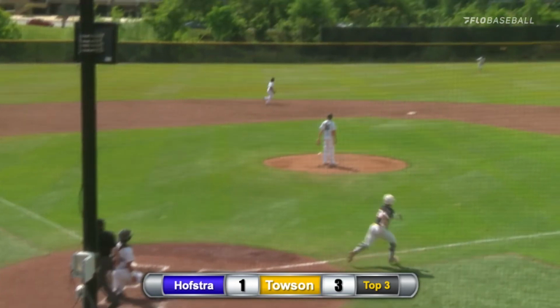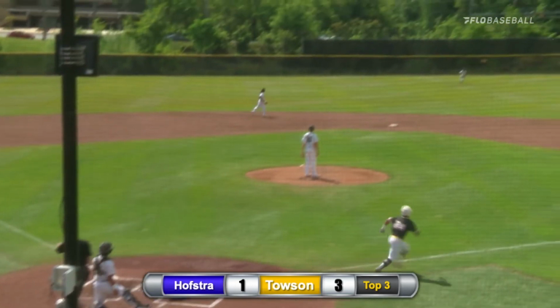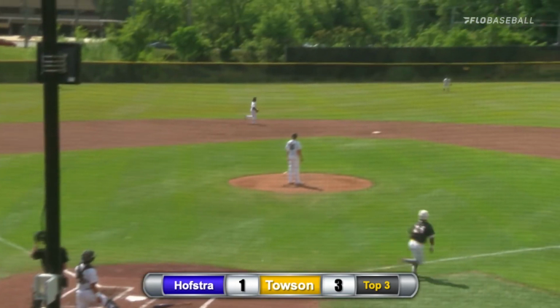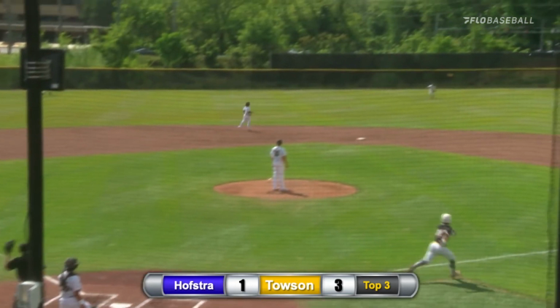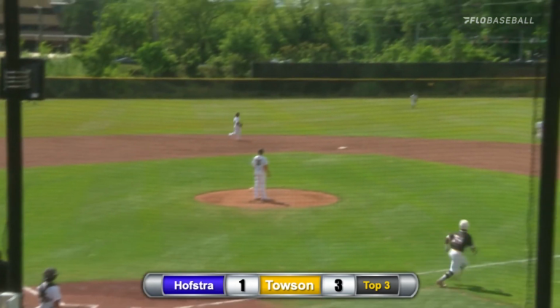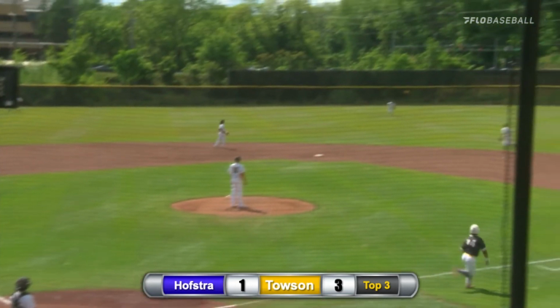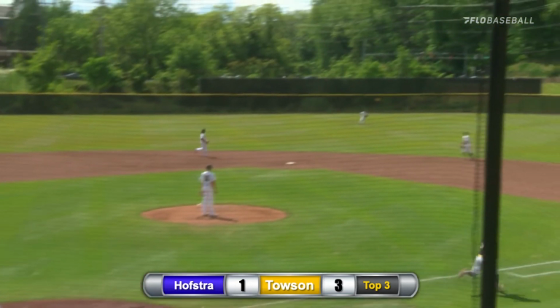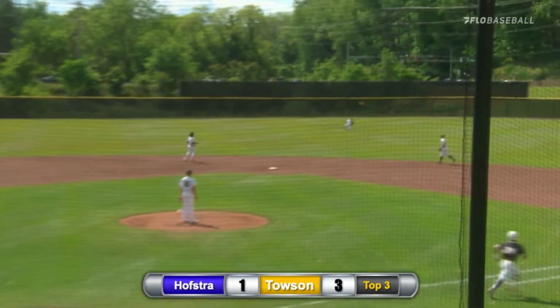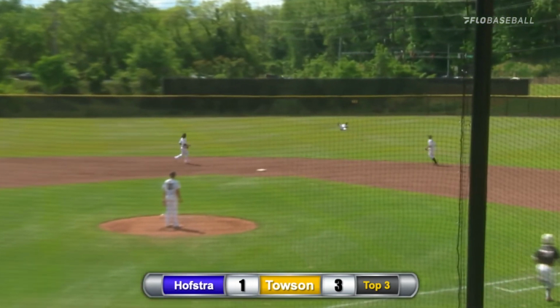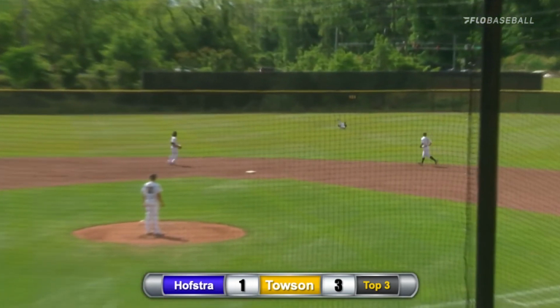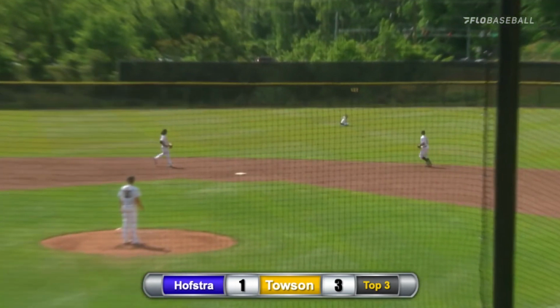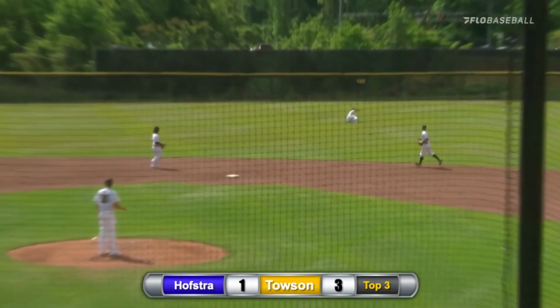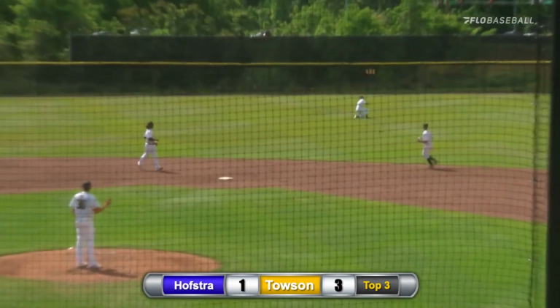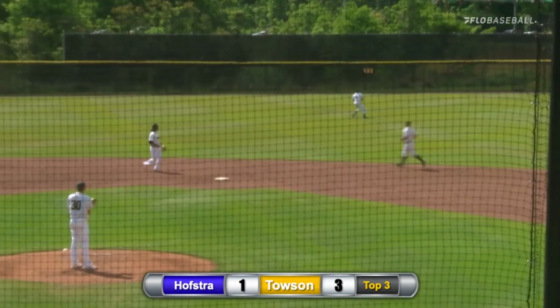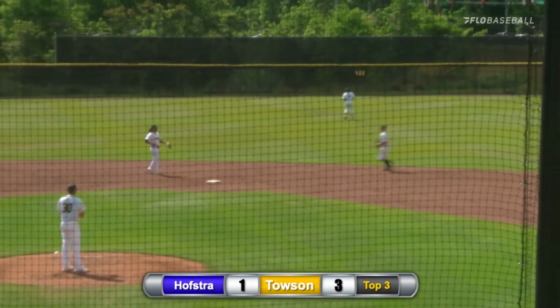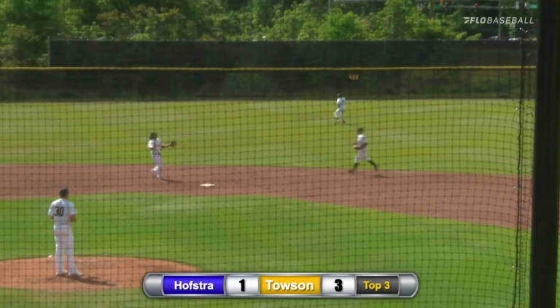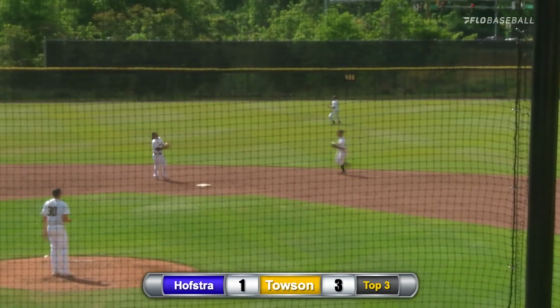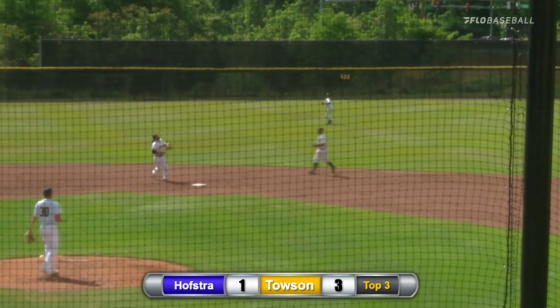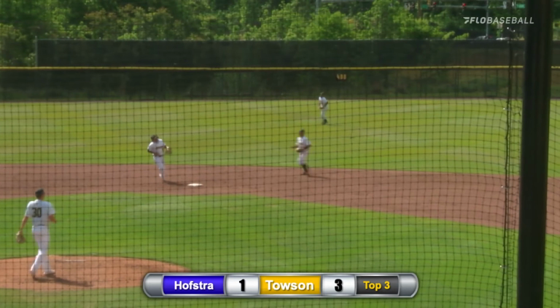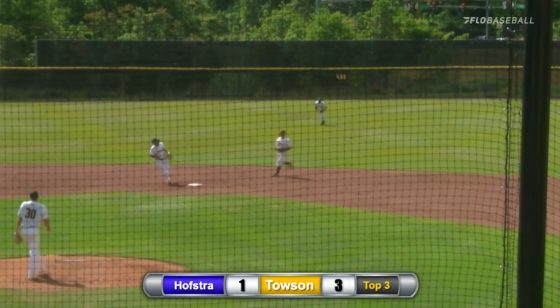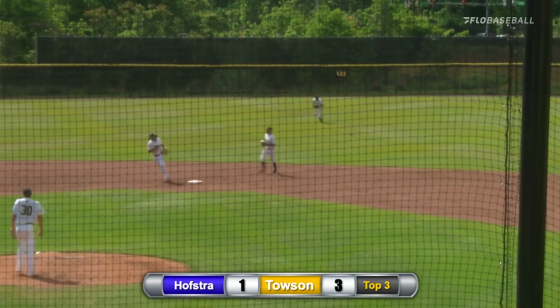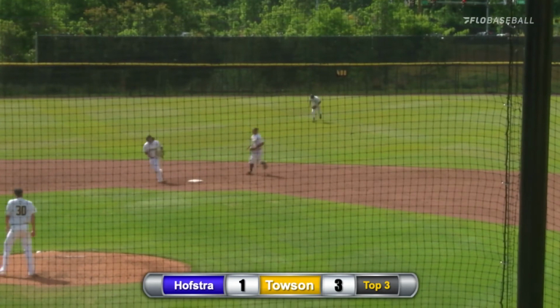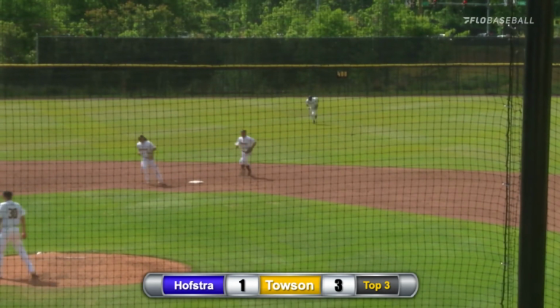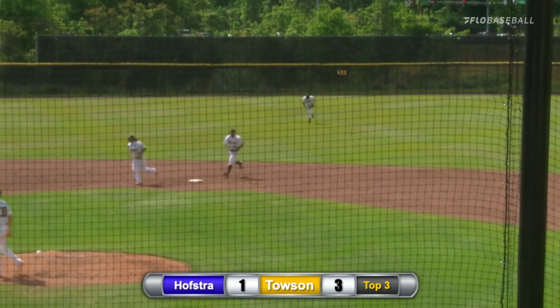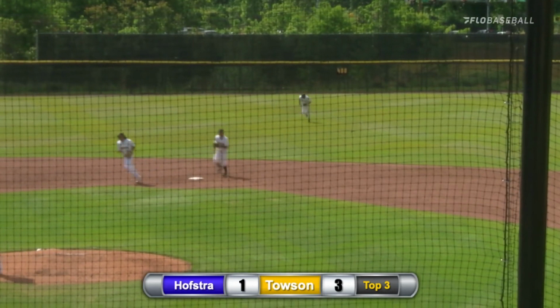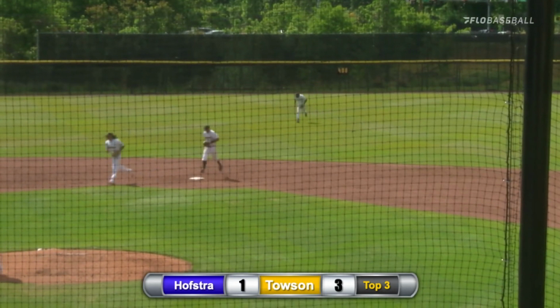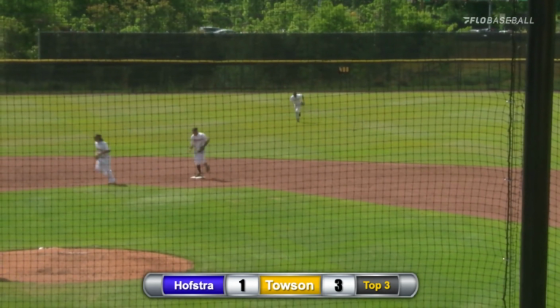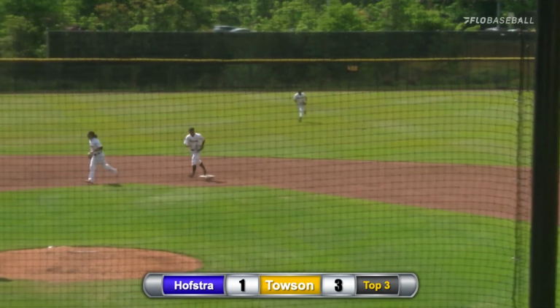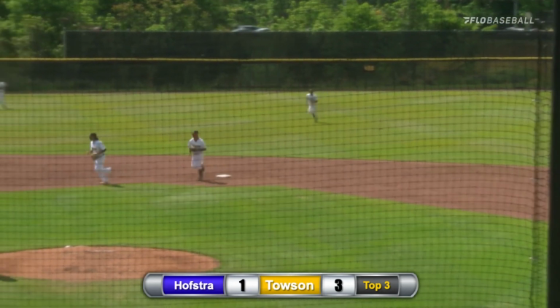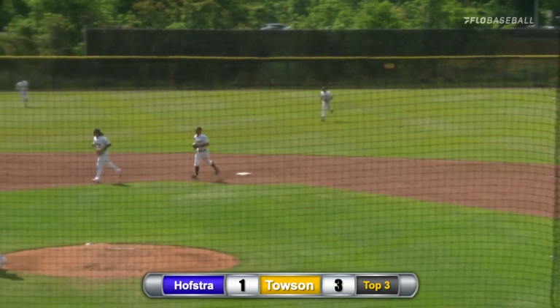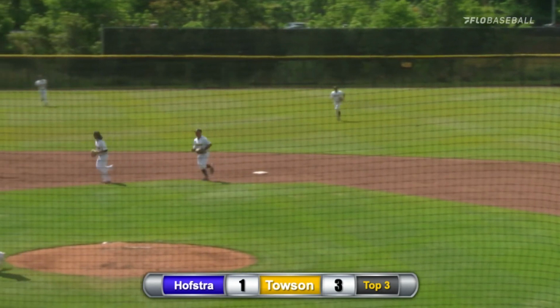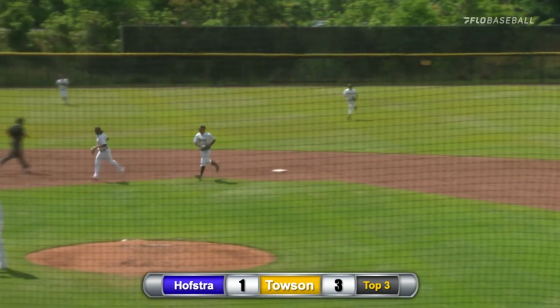That pitch is driven into center field. Diving play from Fields and that's going to be the third out of the inning.